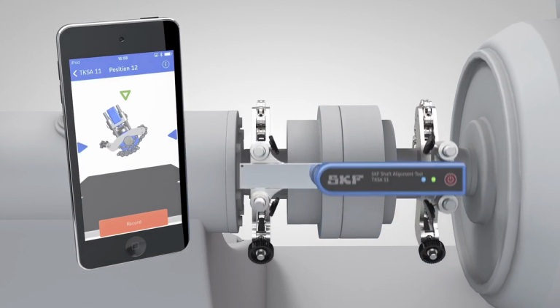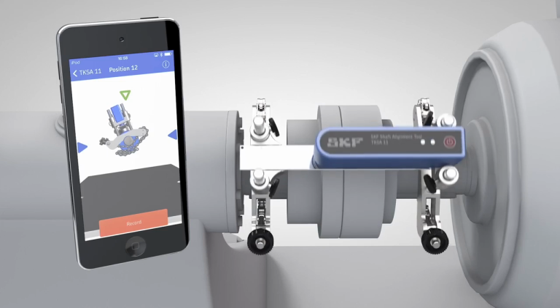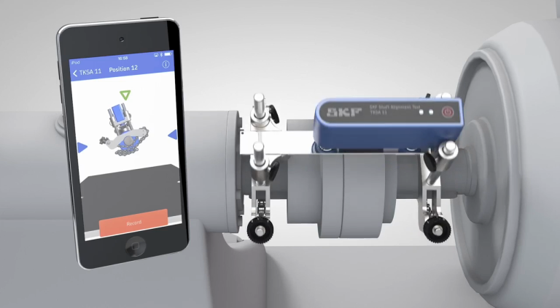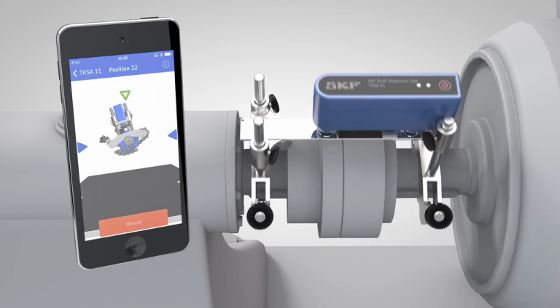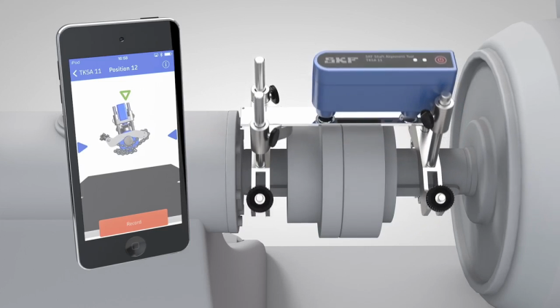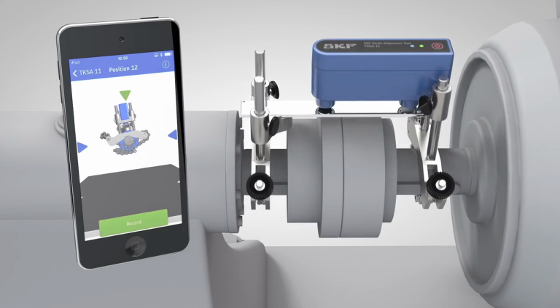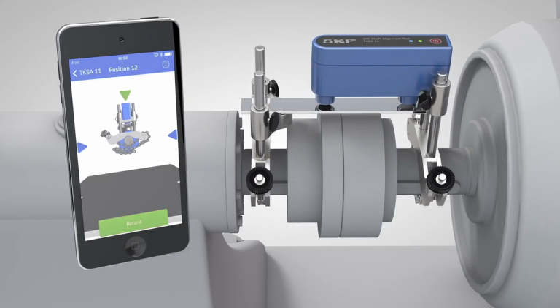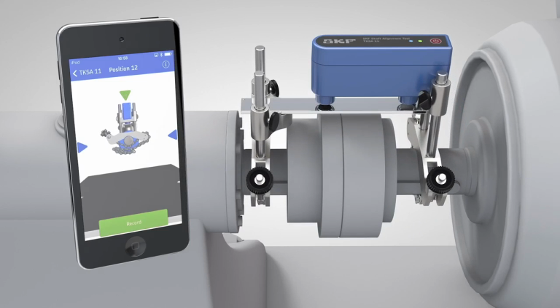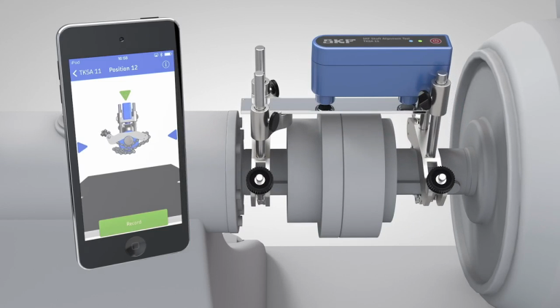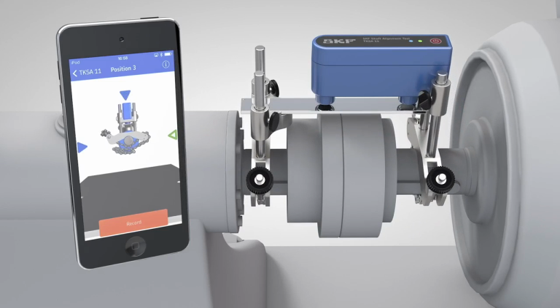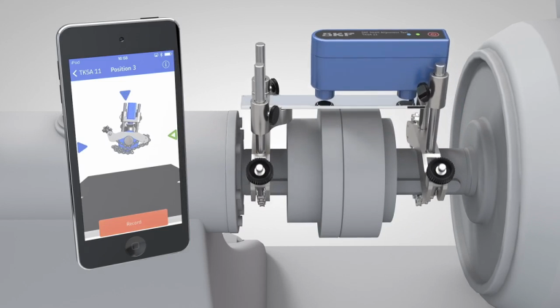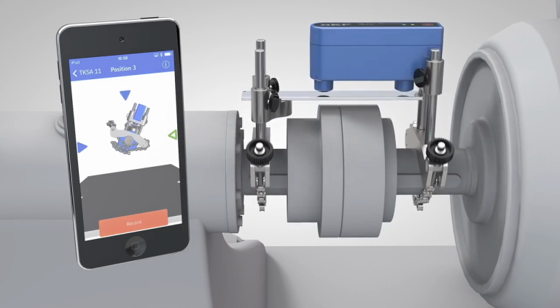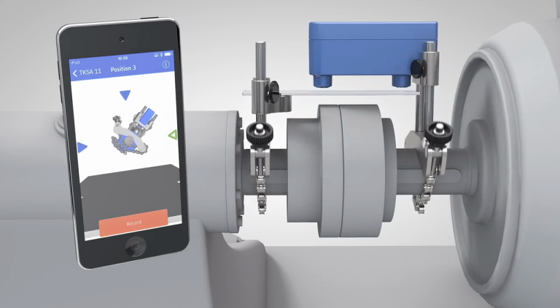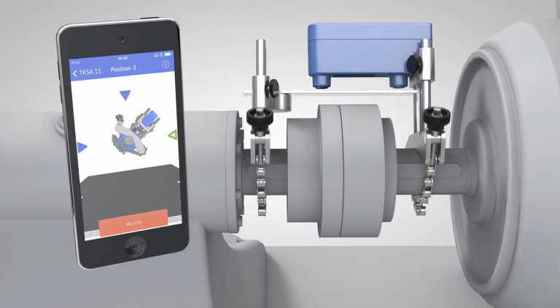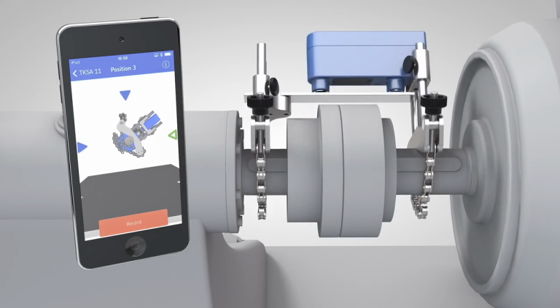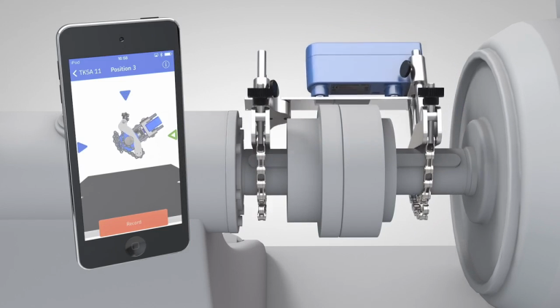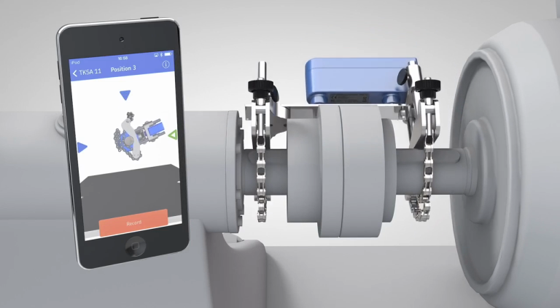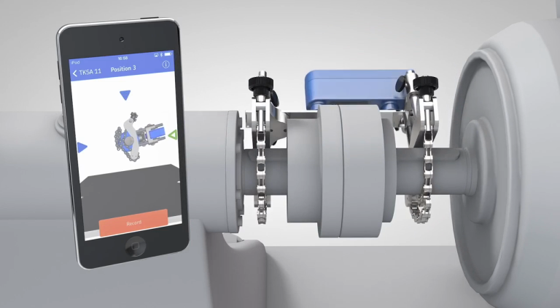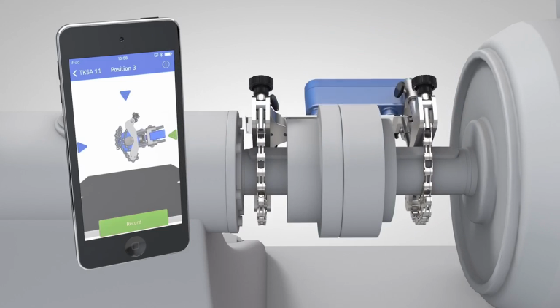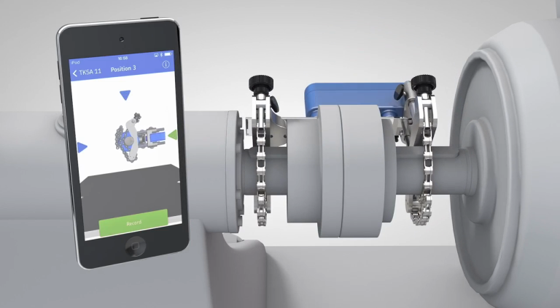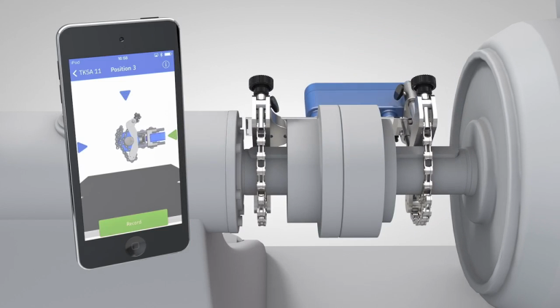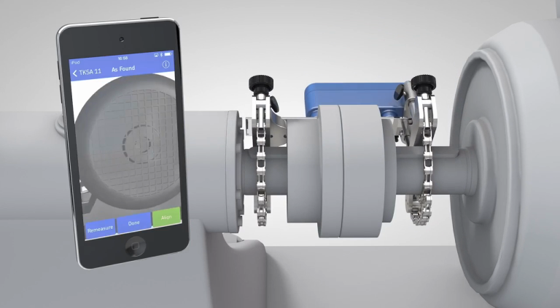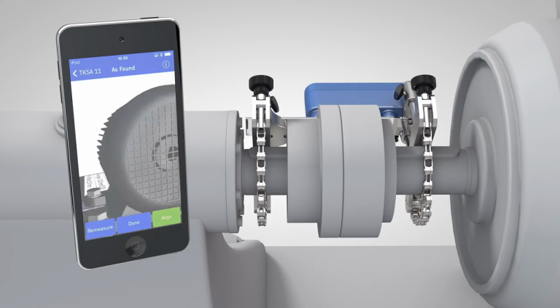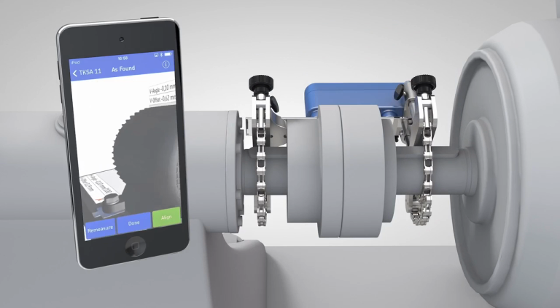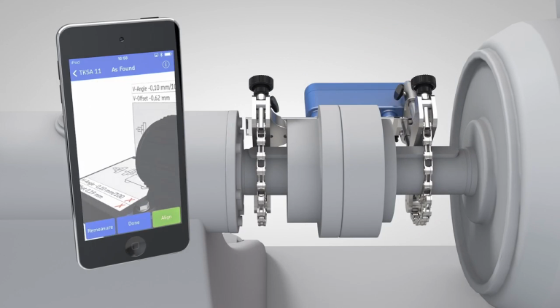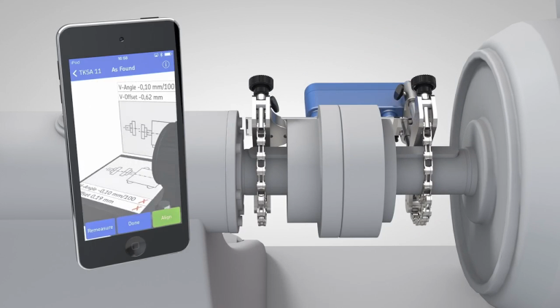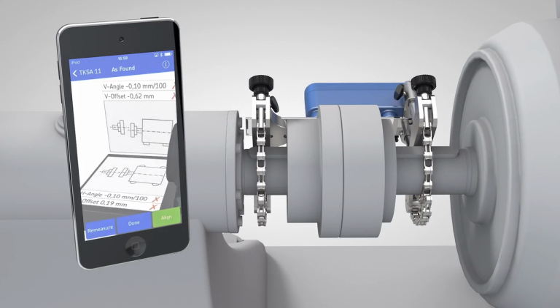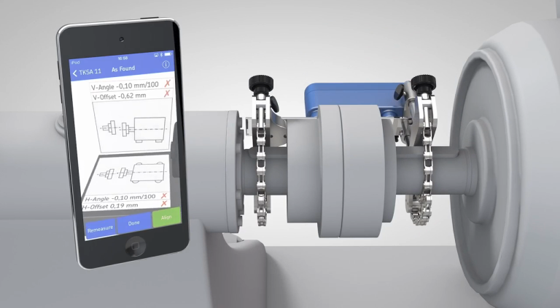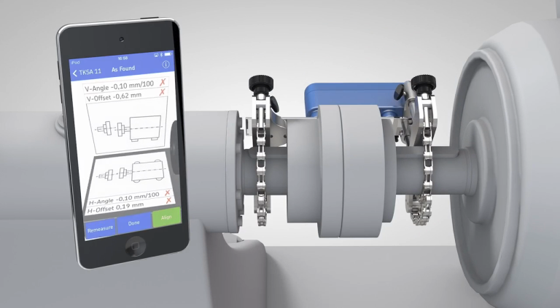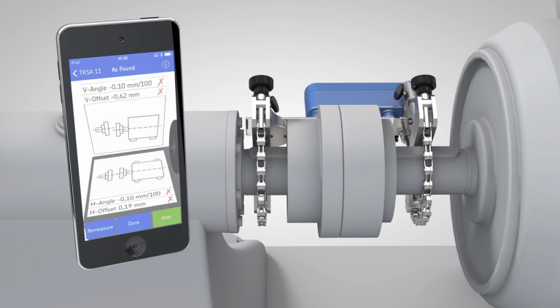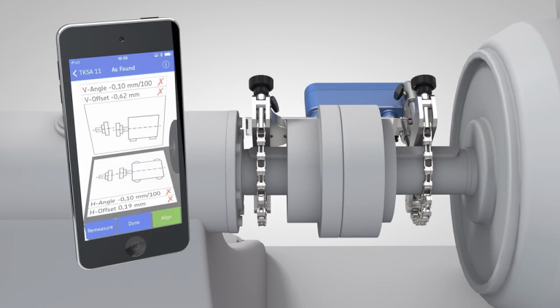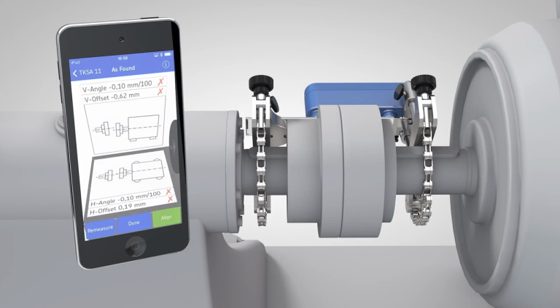As a result, this instrument enables operators to prolong the life of machine components and reduce the overall downtime.